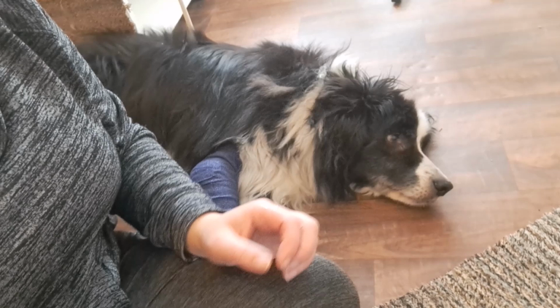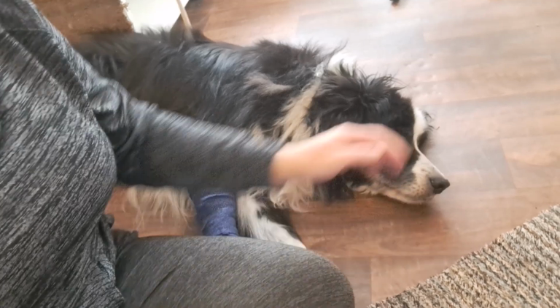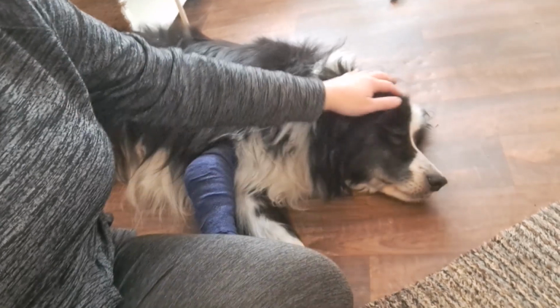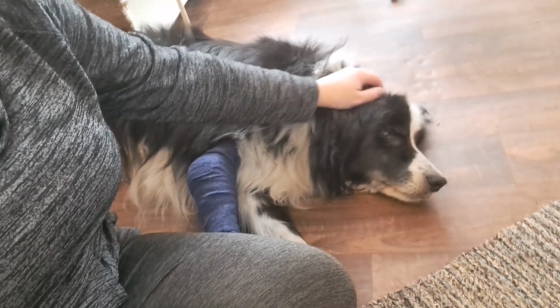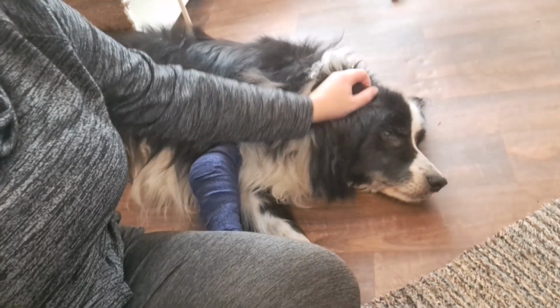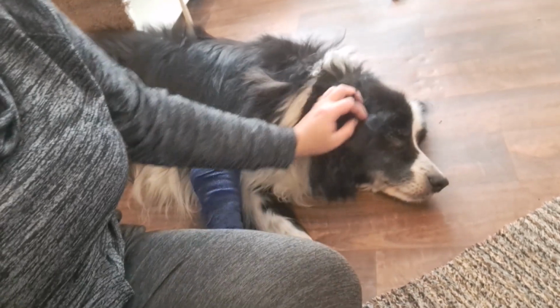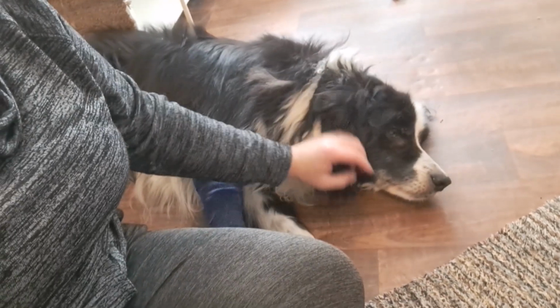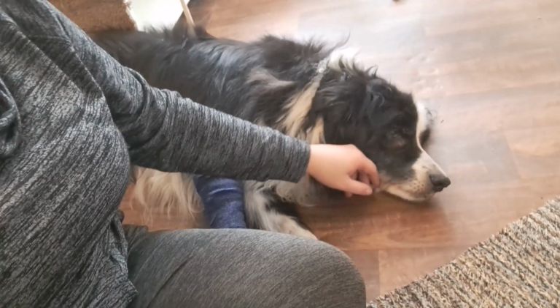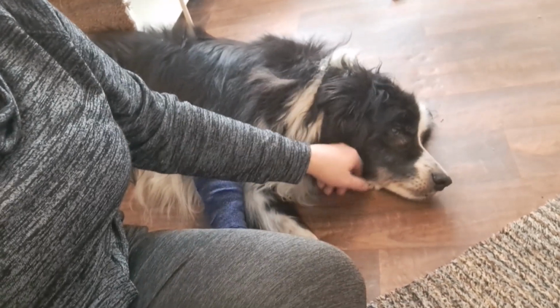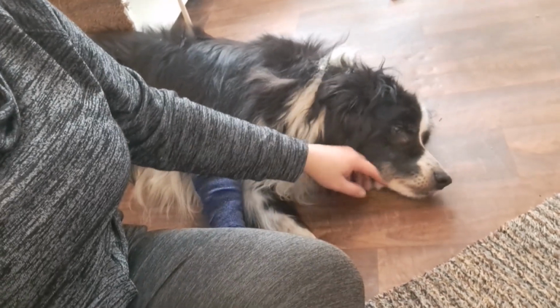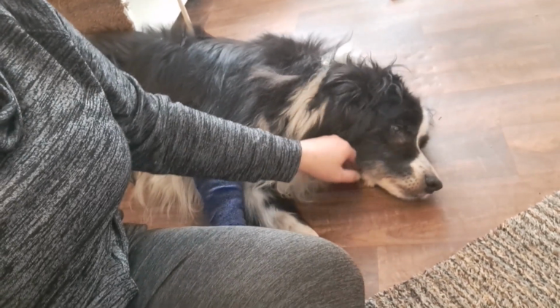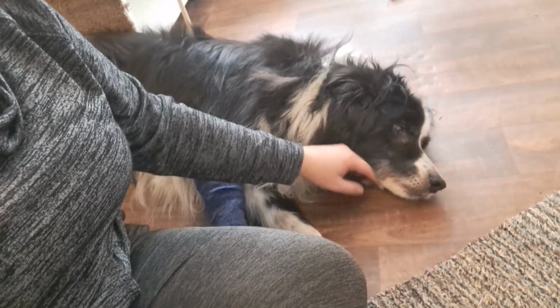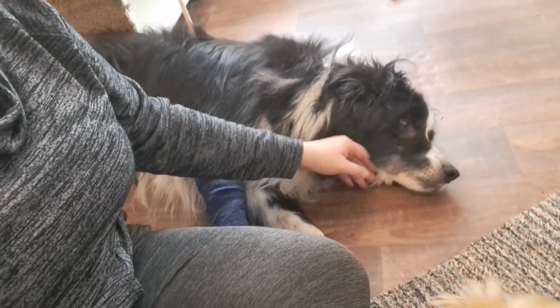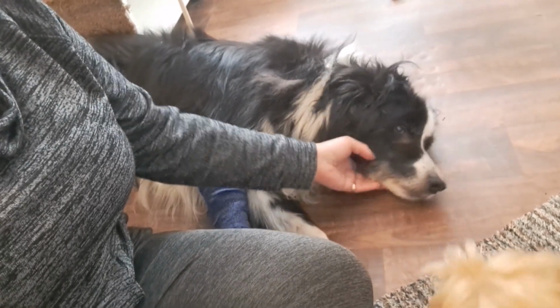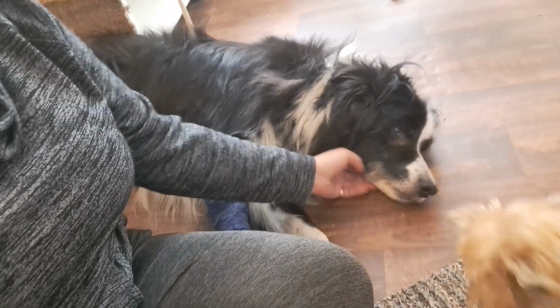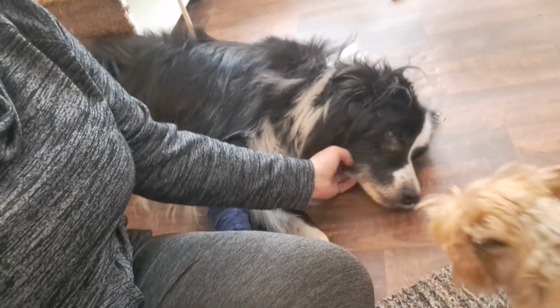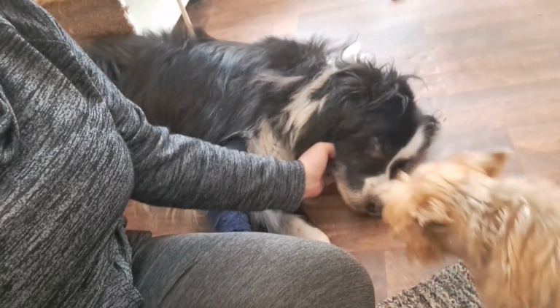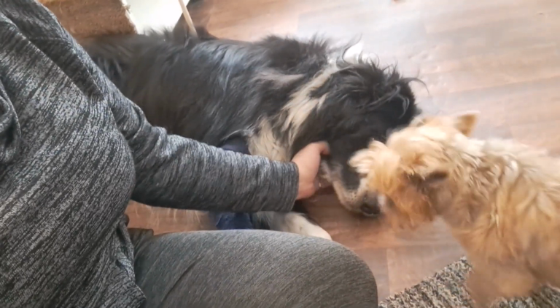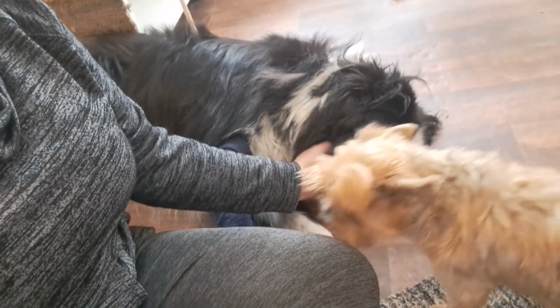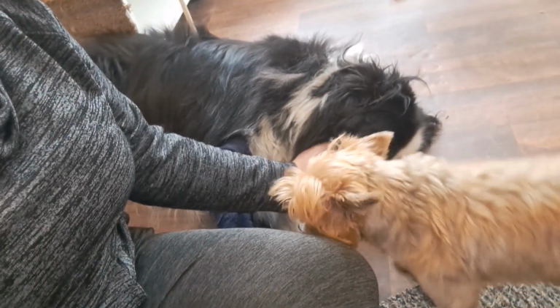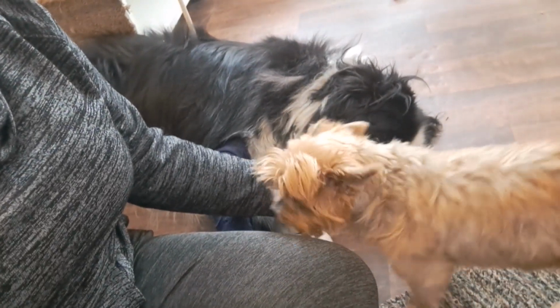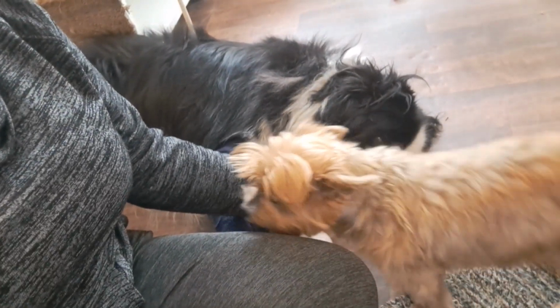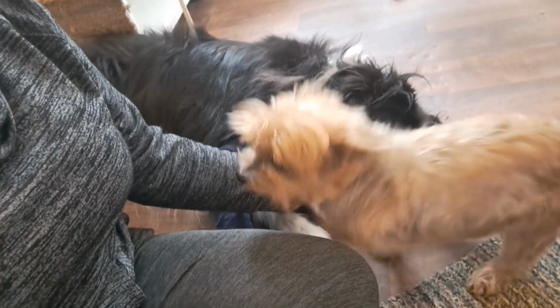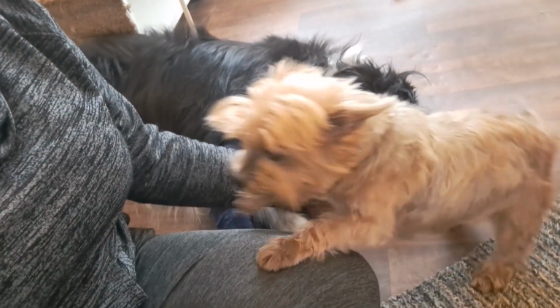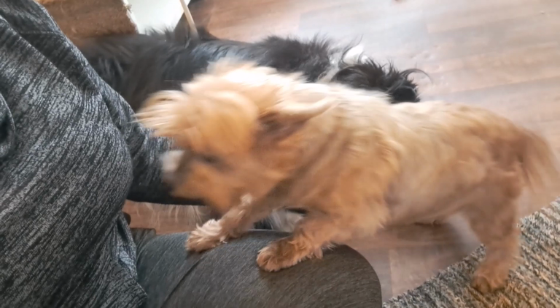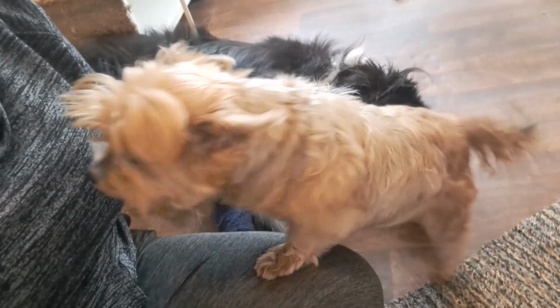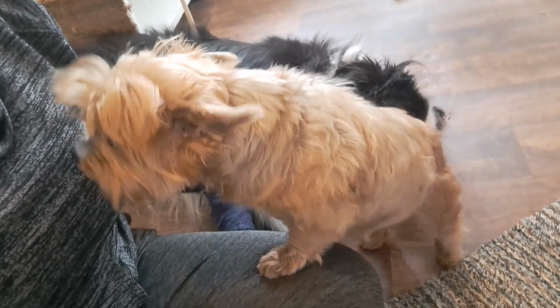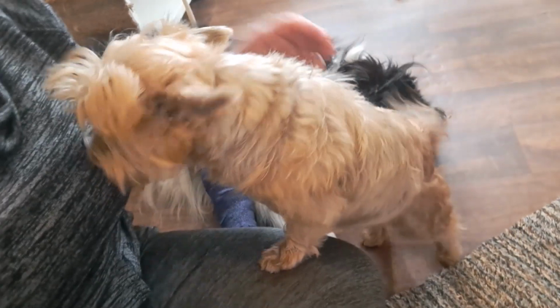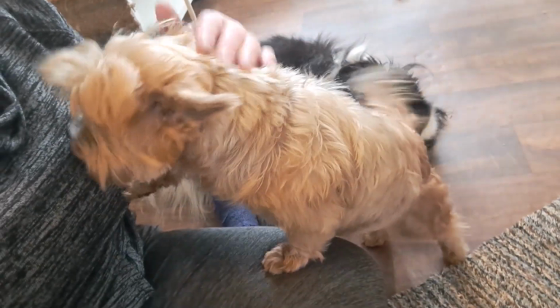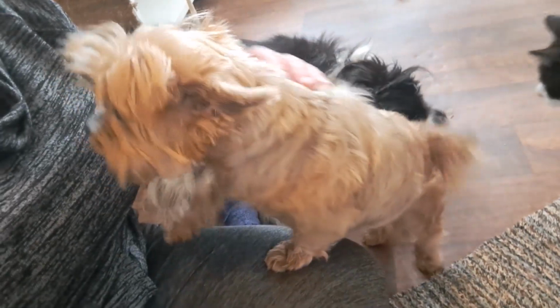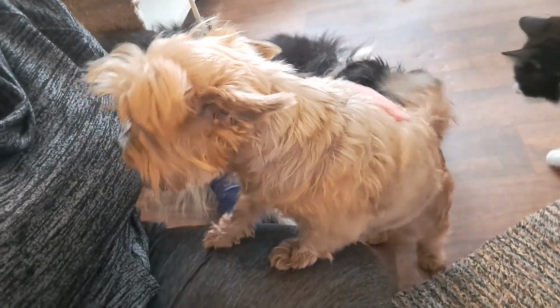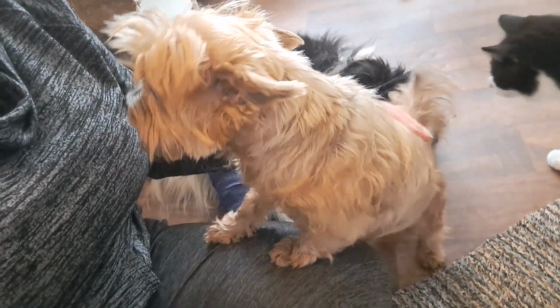Look at that face — isn't he gorgeous? He's such a good boy. And she's just very demanding.